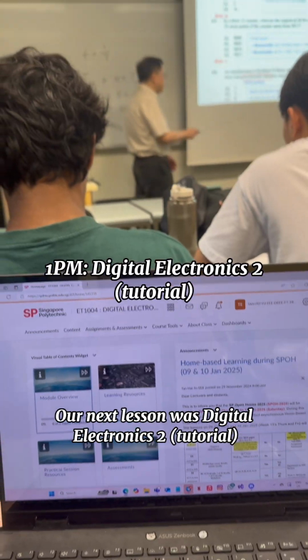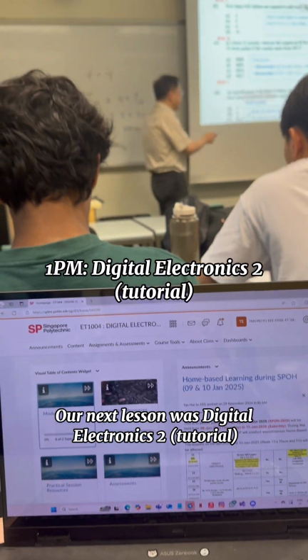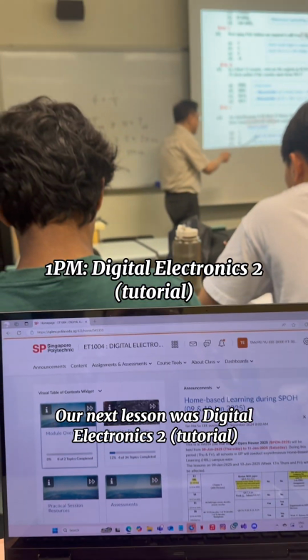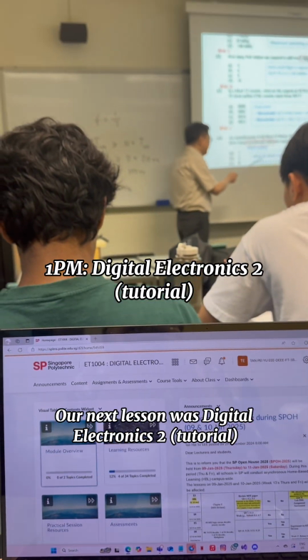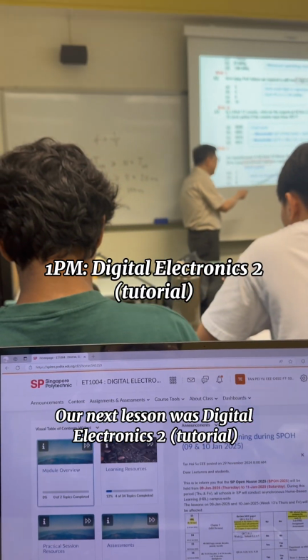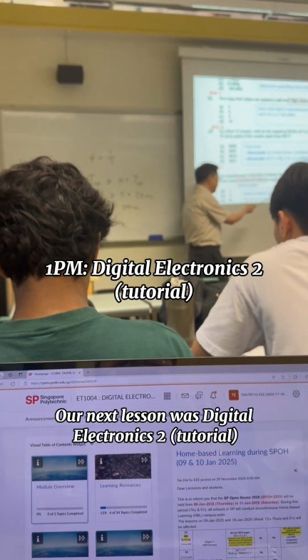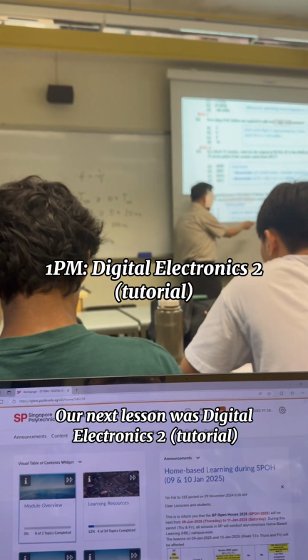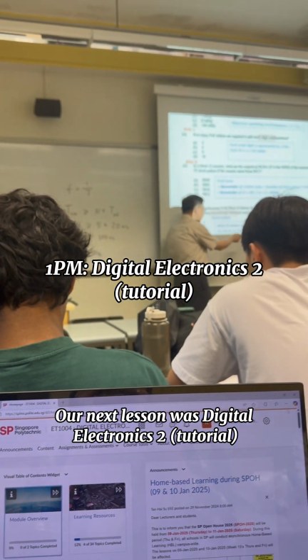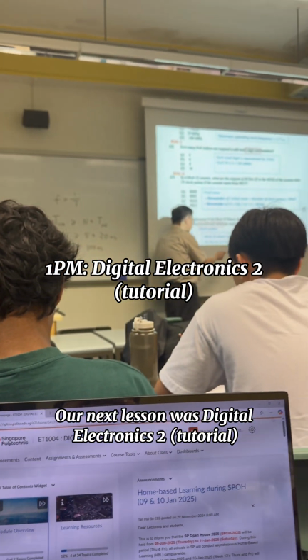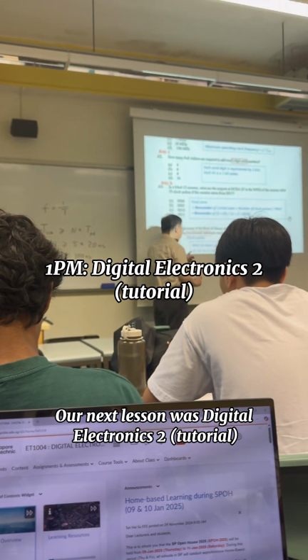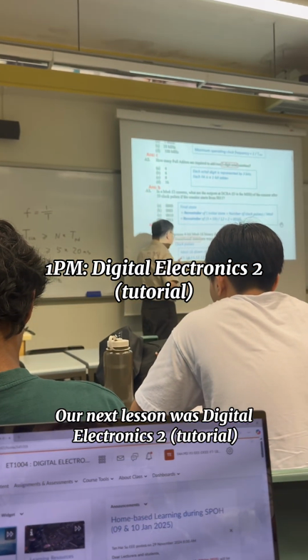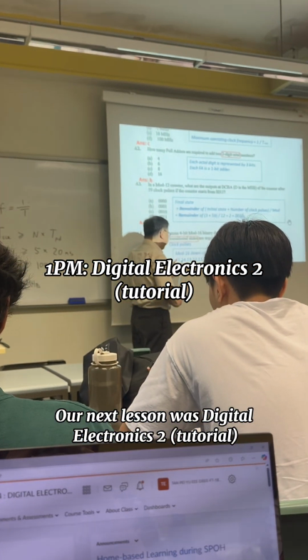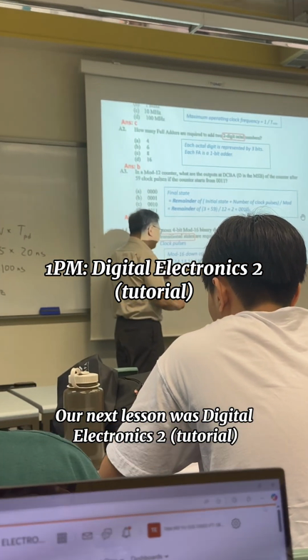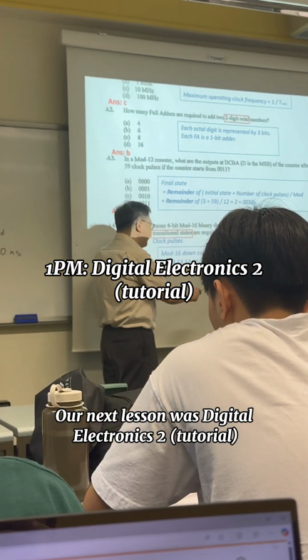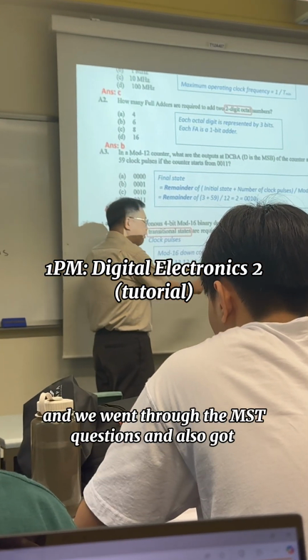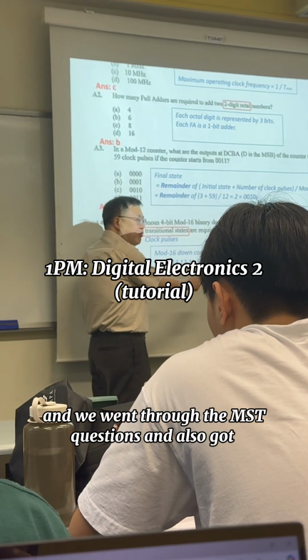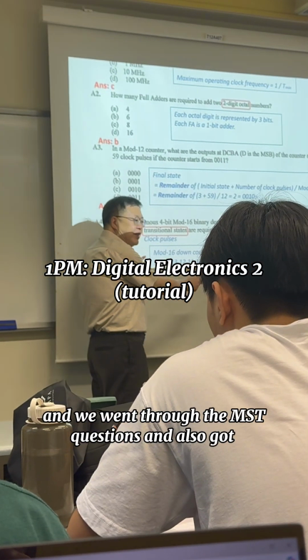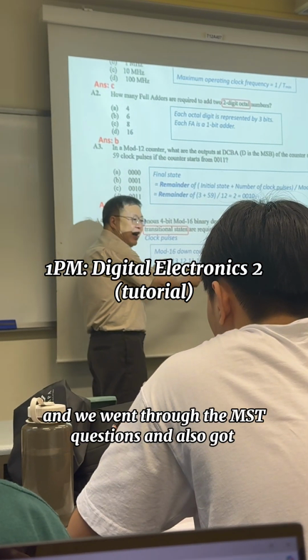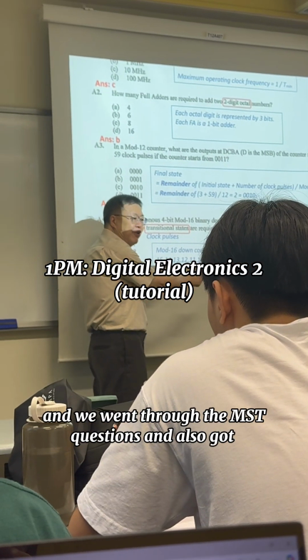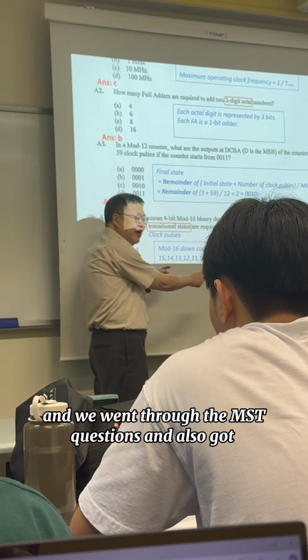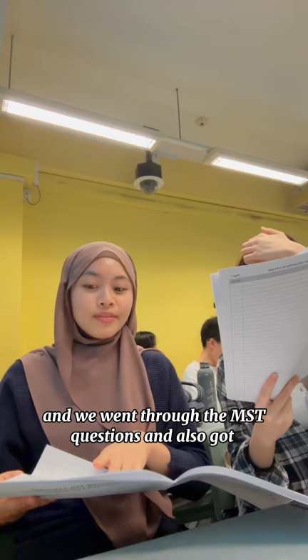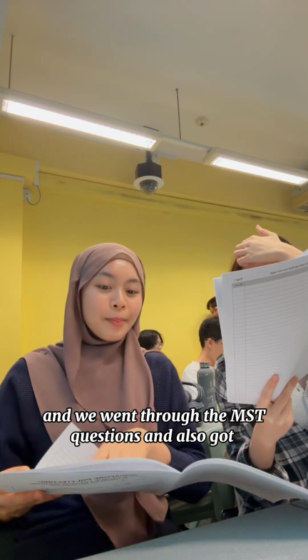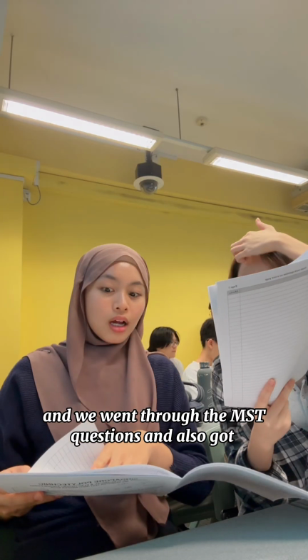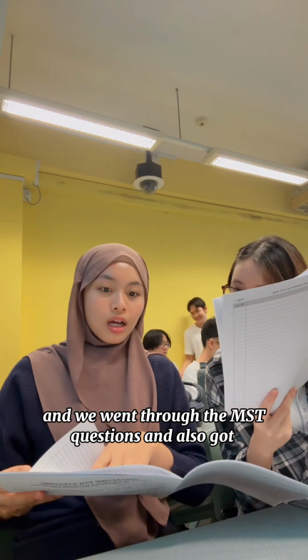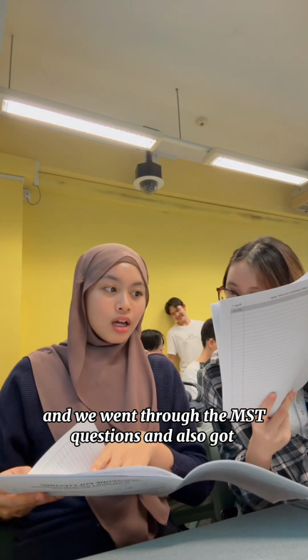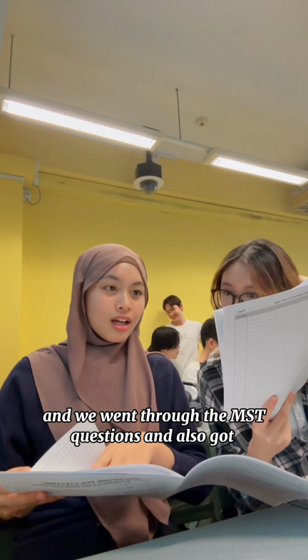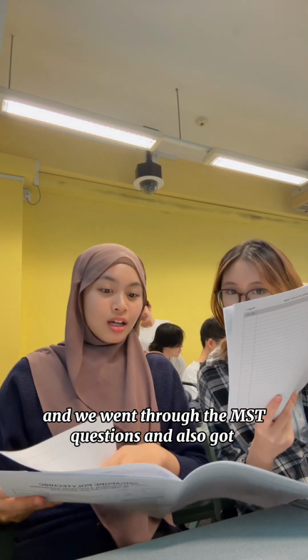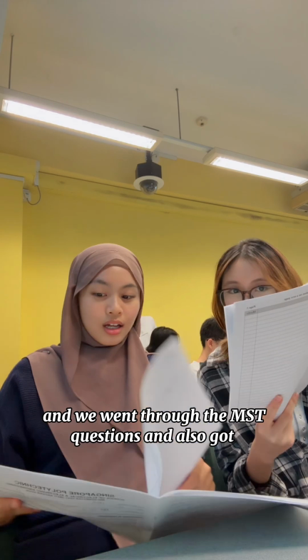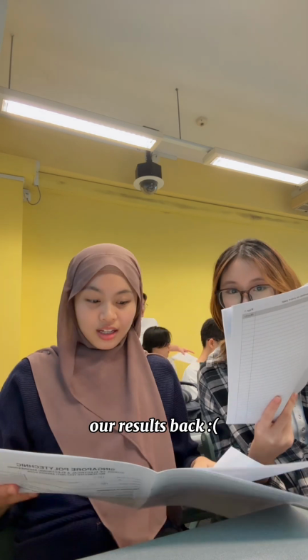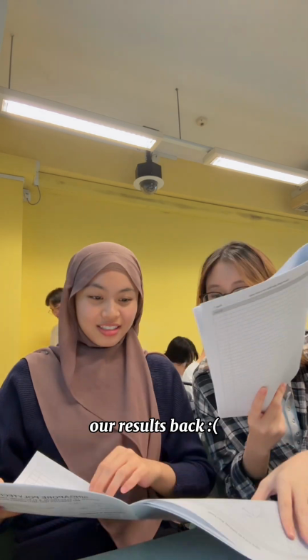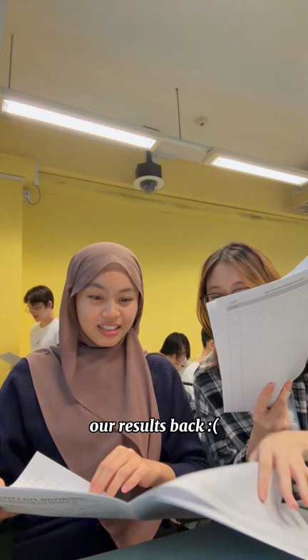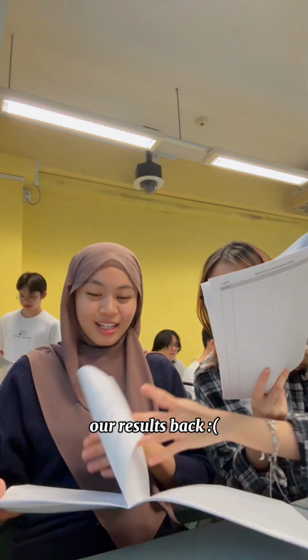Our next lesson was Digital Electronics 2, and we went through the MST questions and also got back our results.